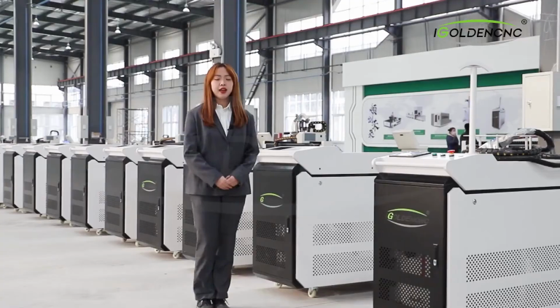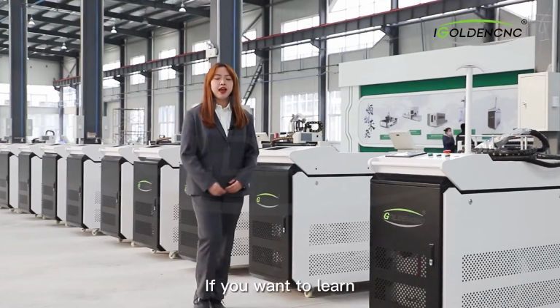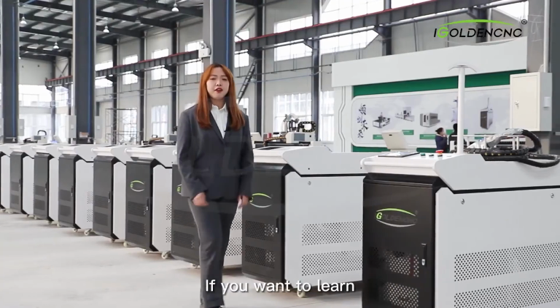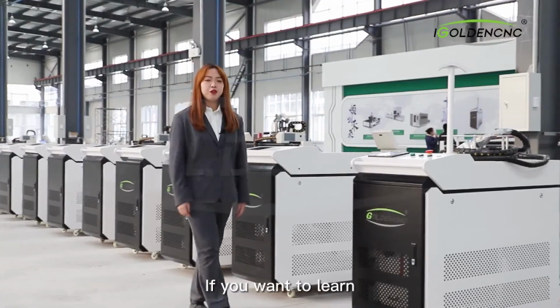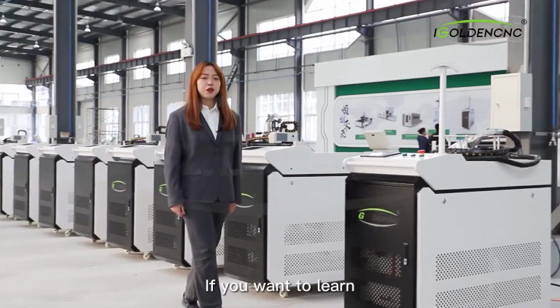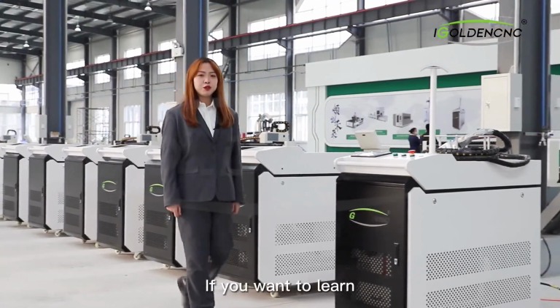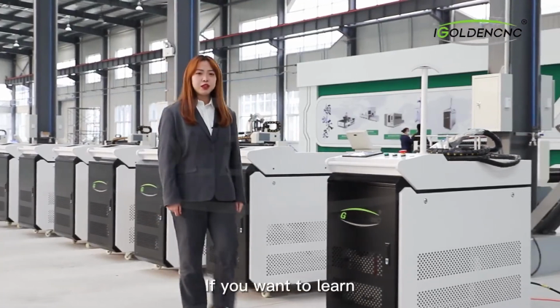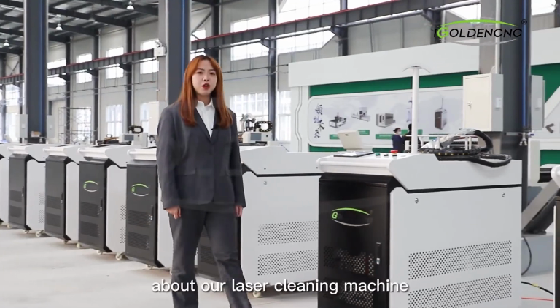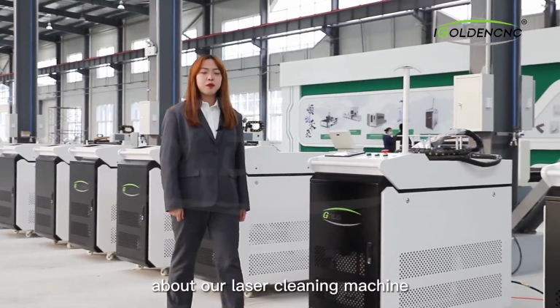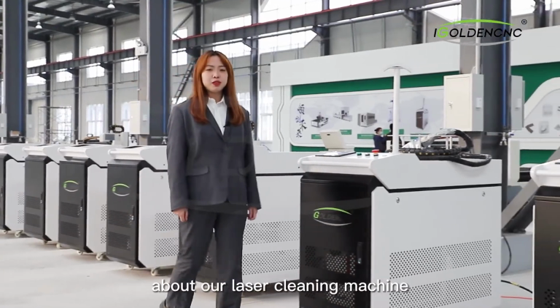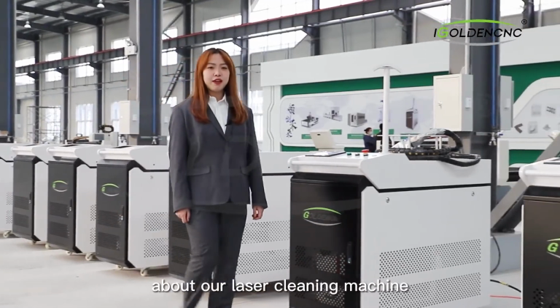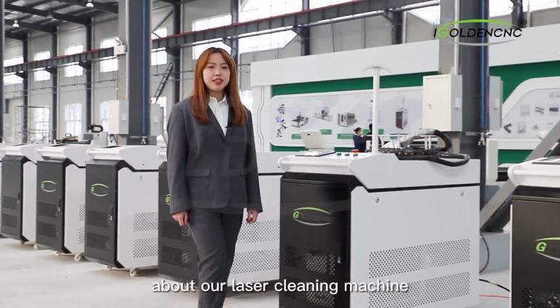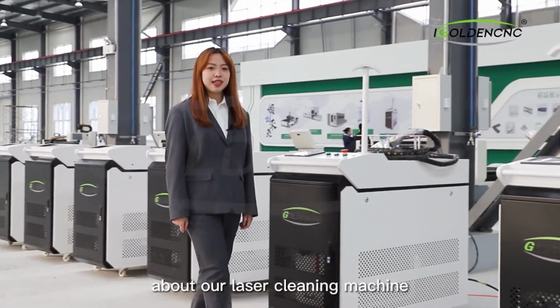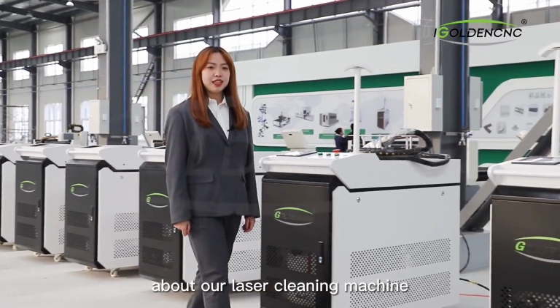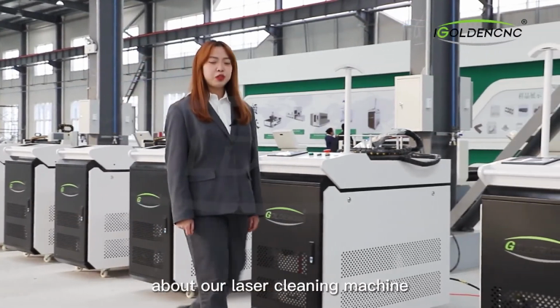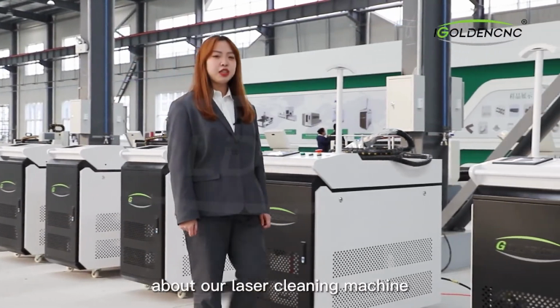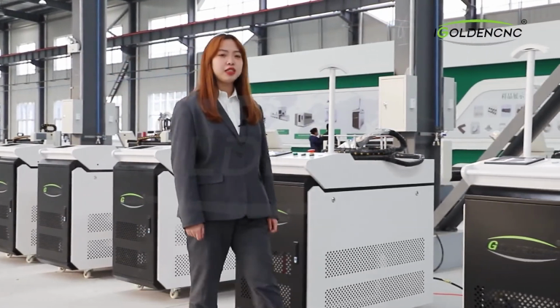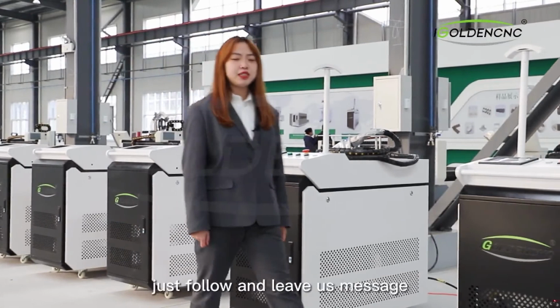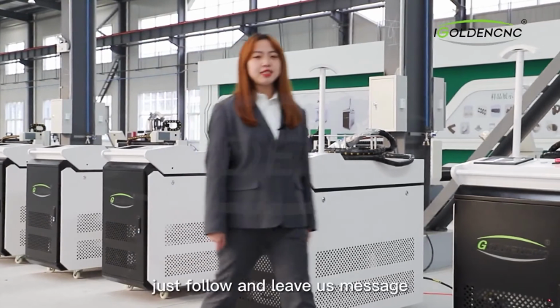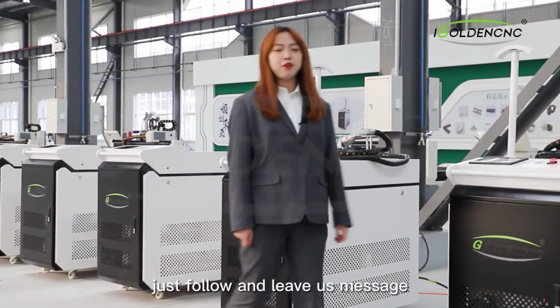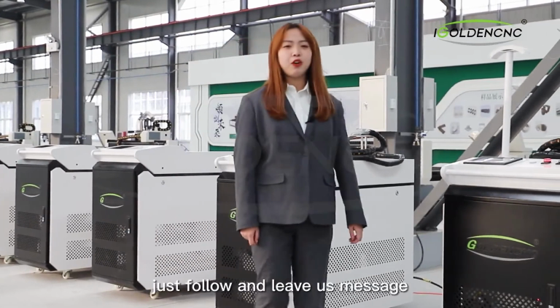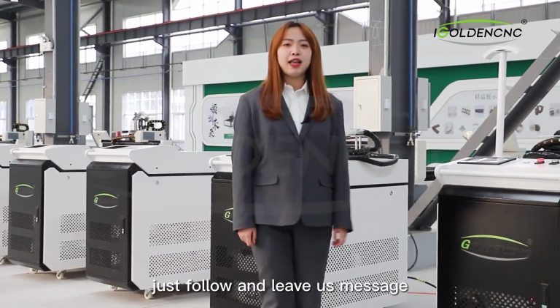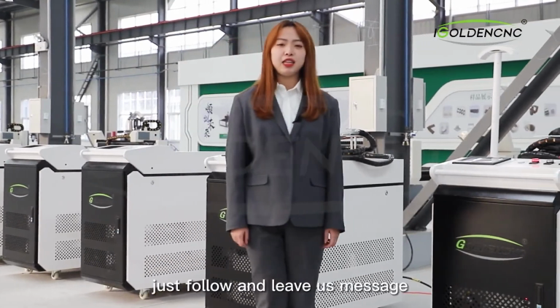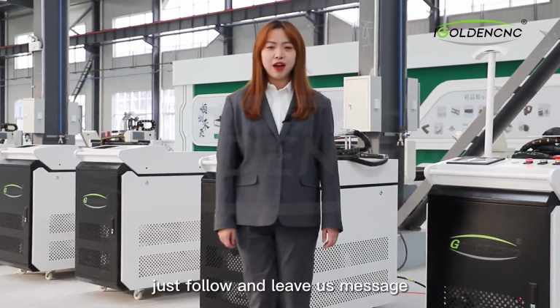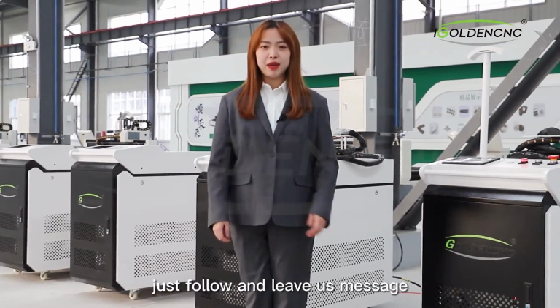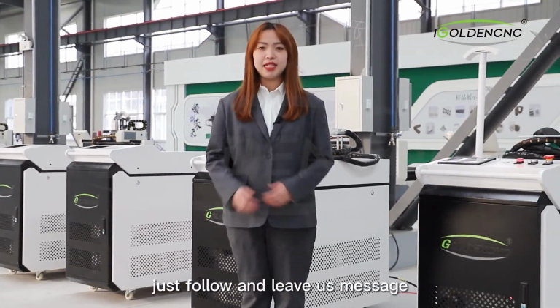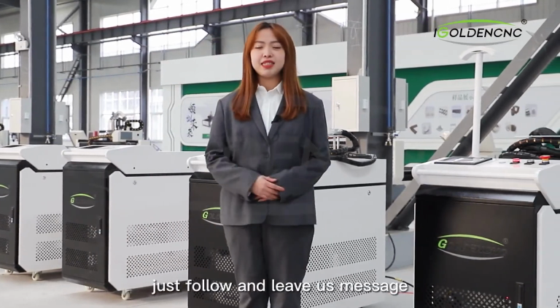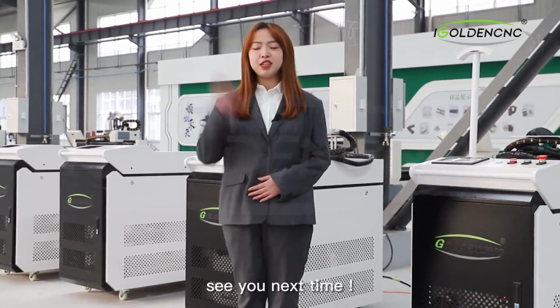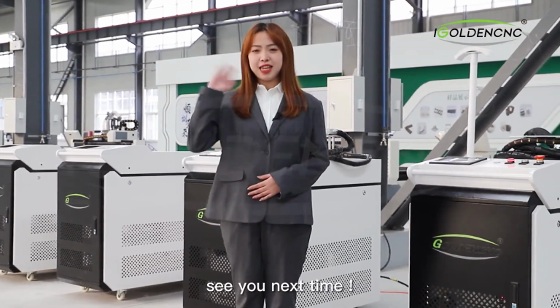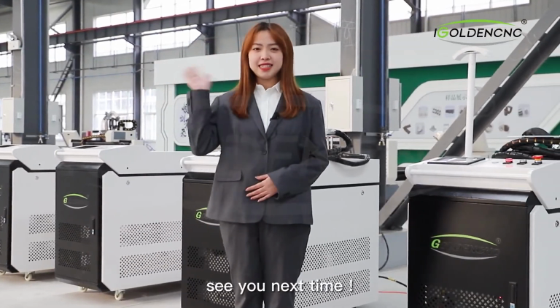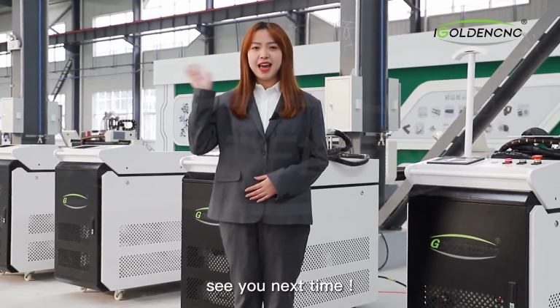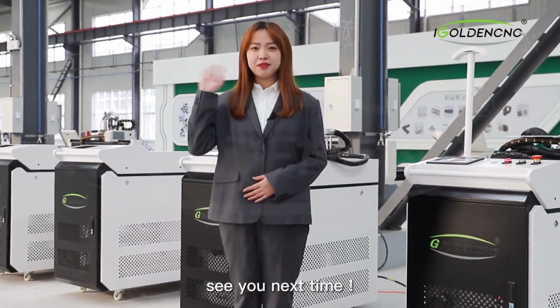If you want to learn more about our laser cleaning machine, just follow us and leave a message. See you next time.